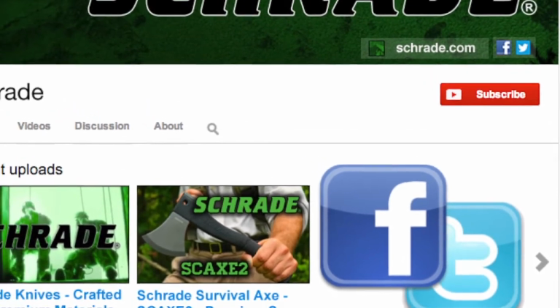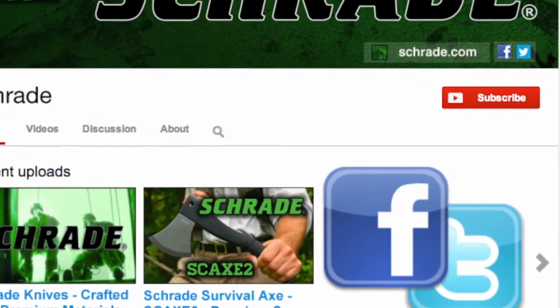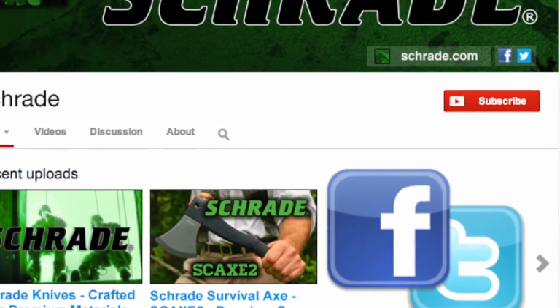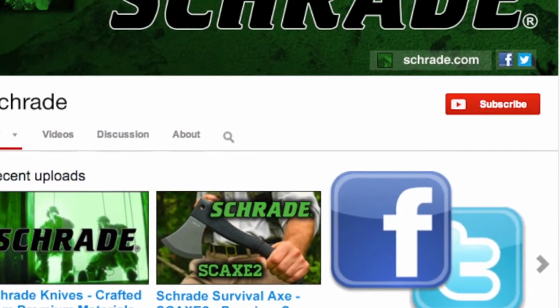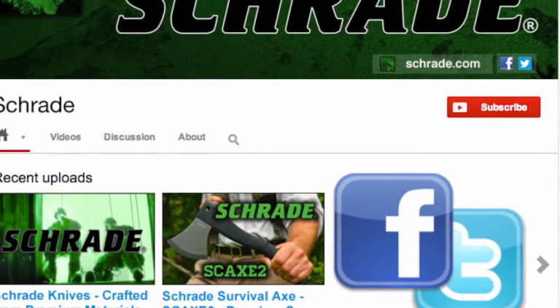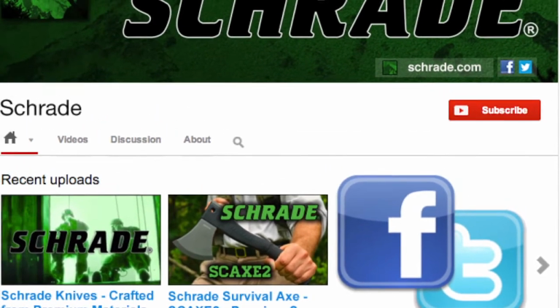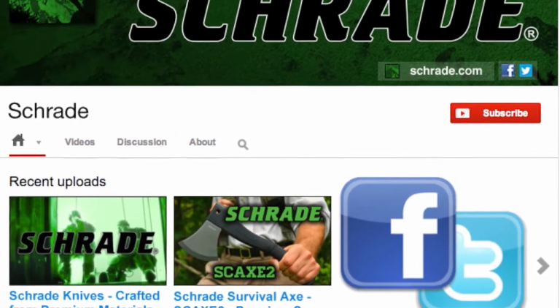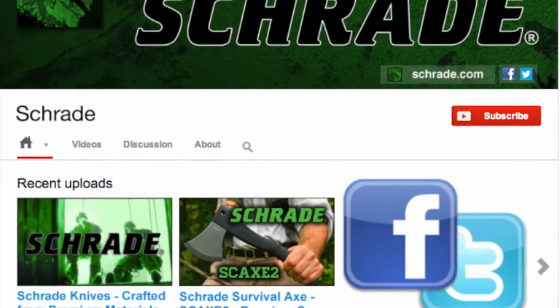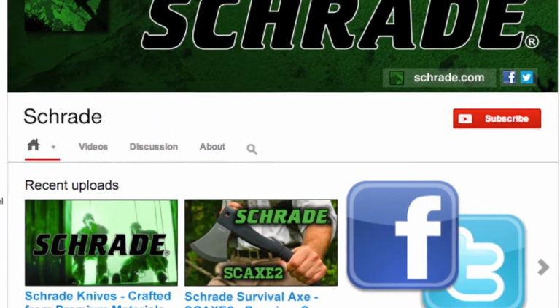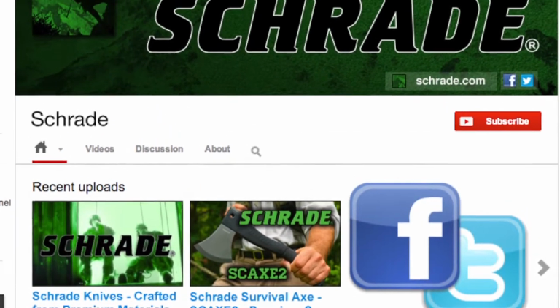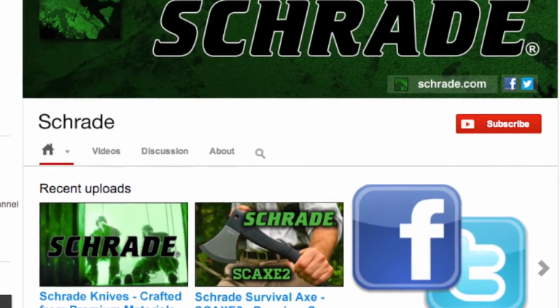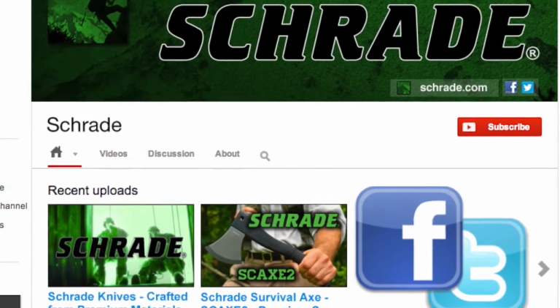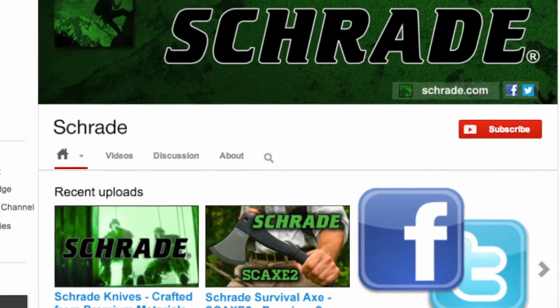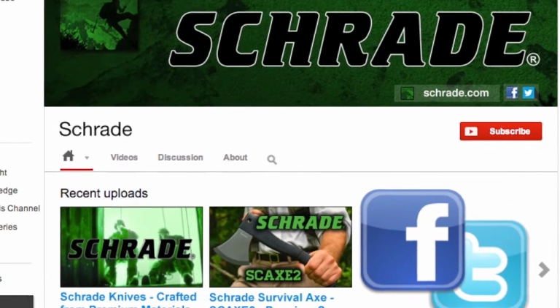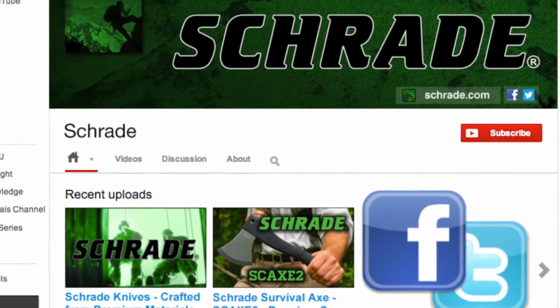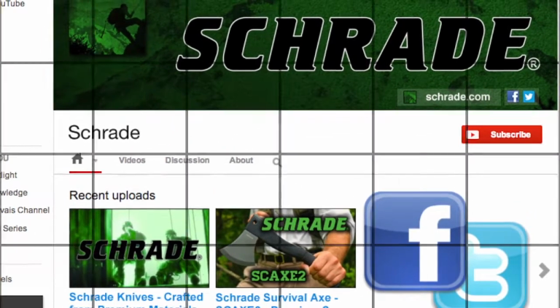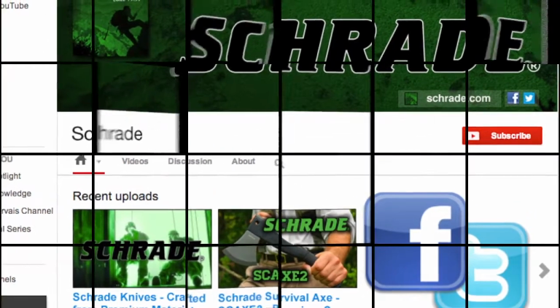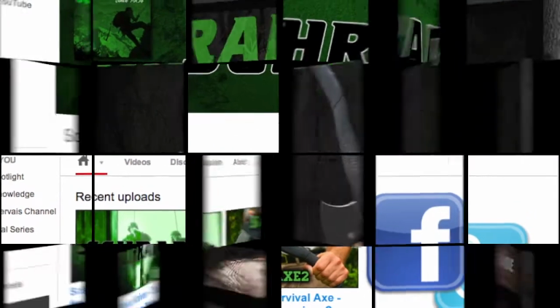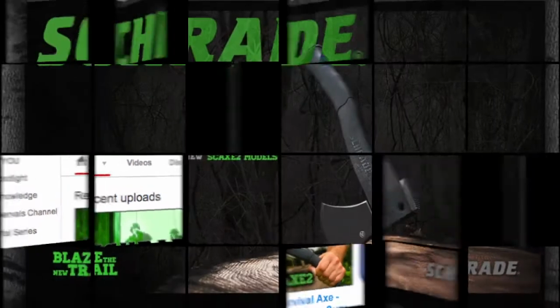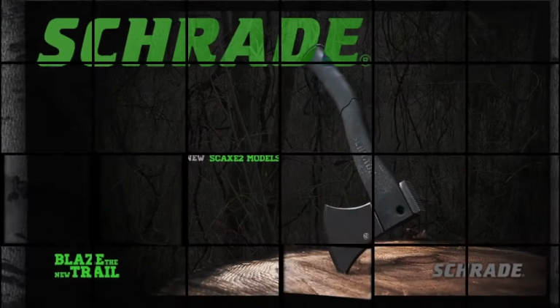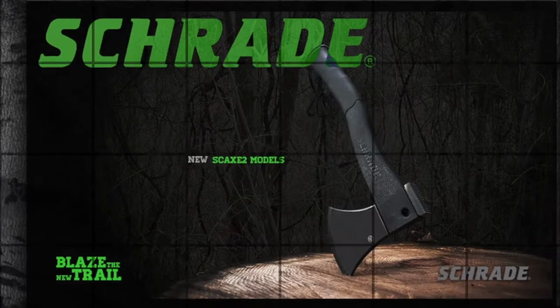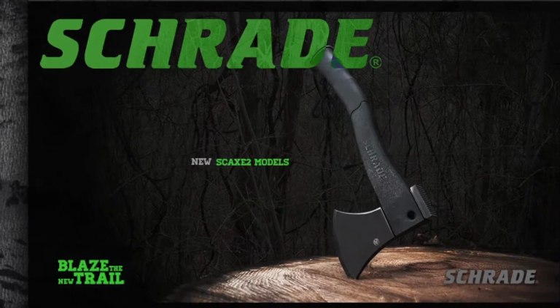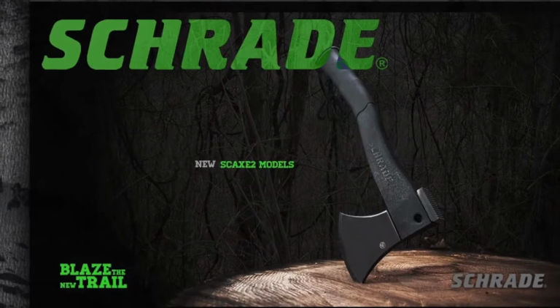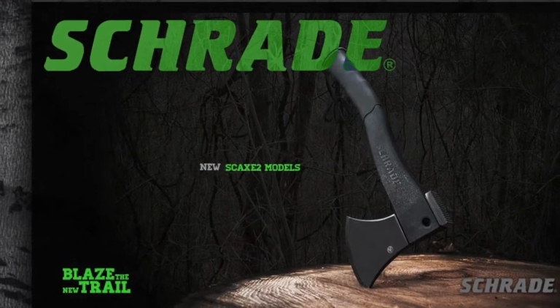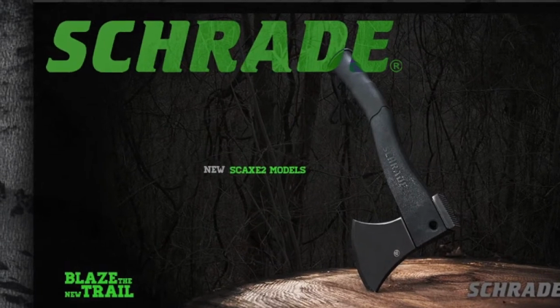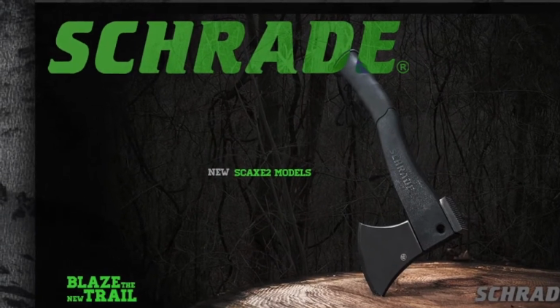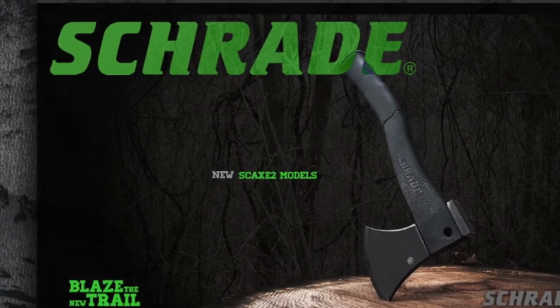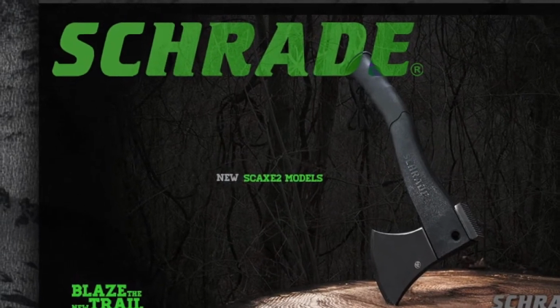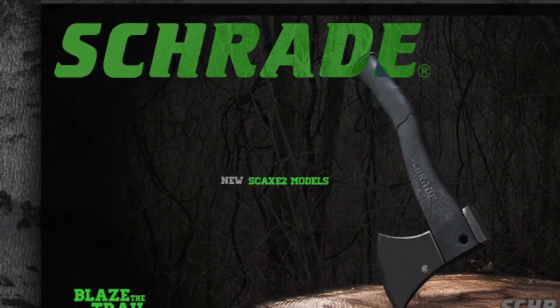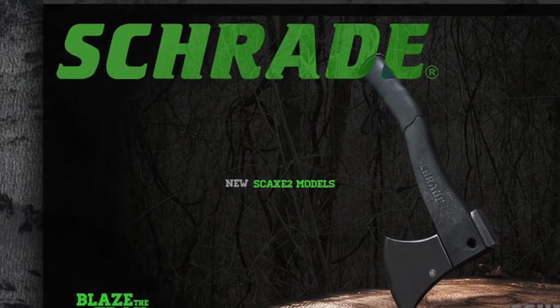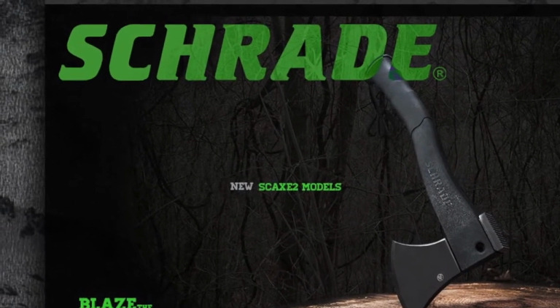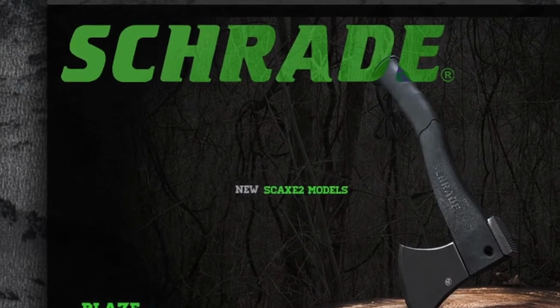To learn more about our great knives and gear, visit Schrade.com.